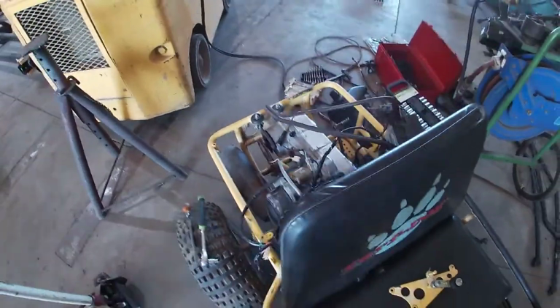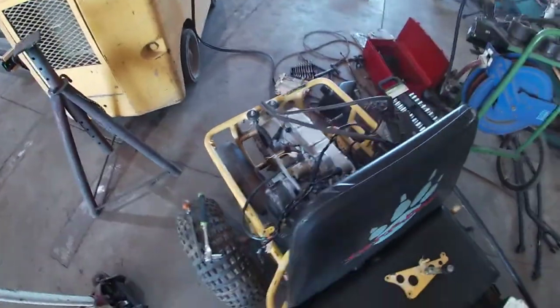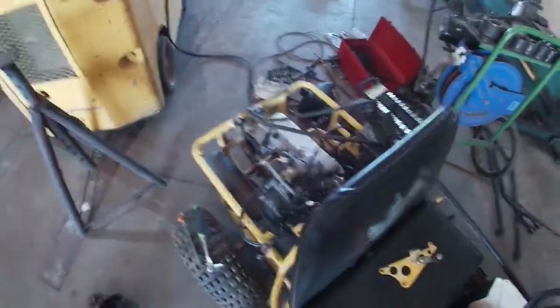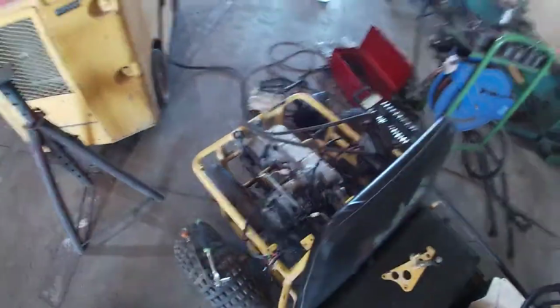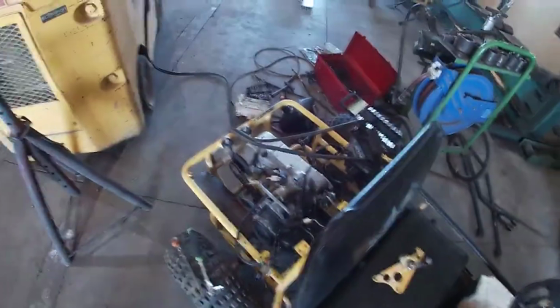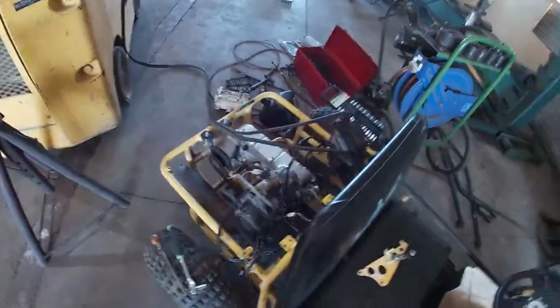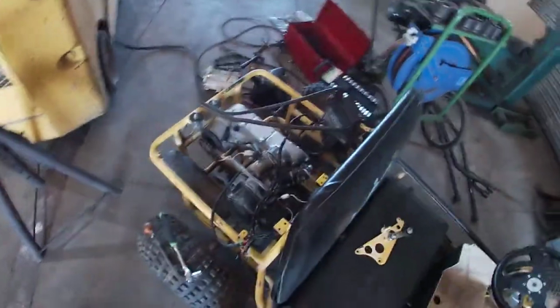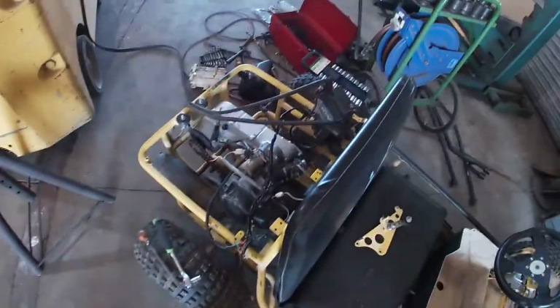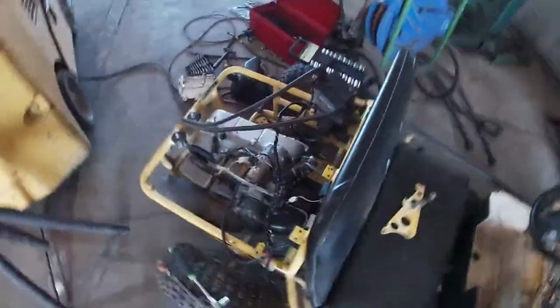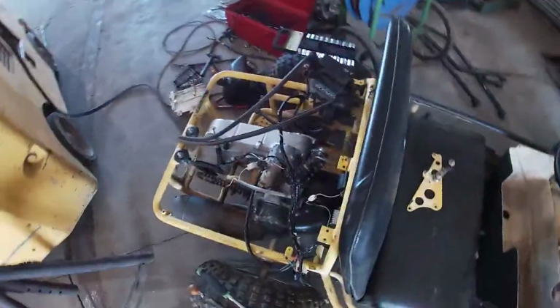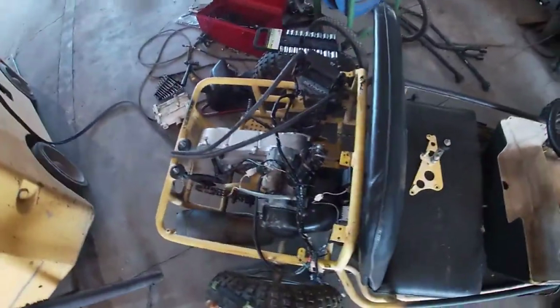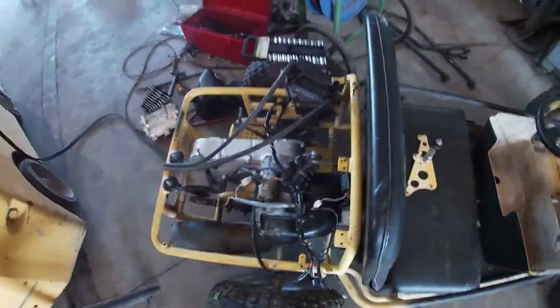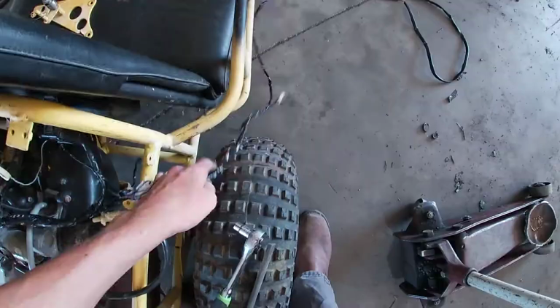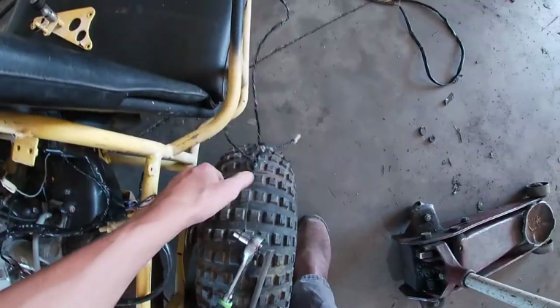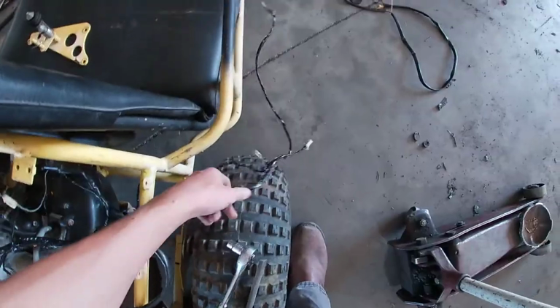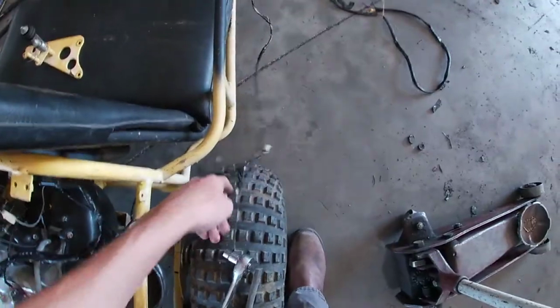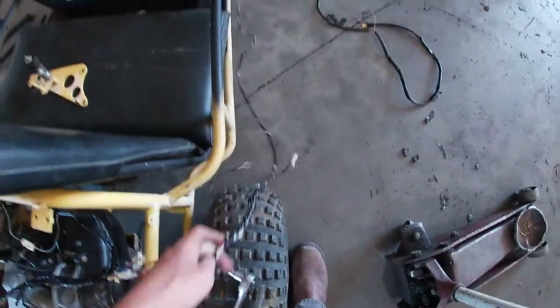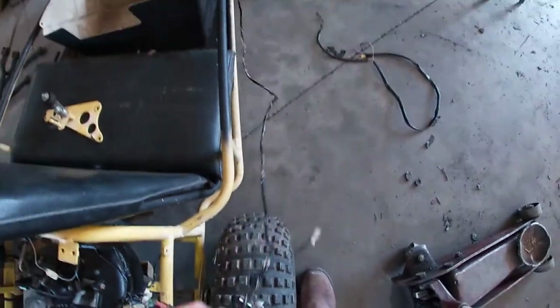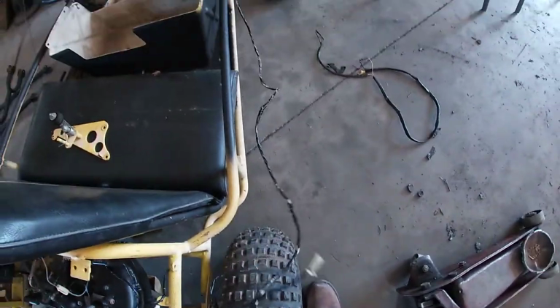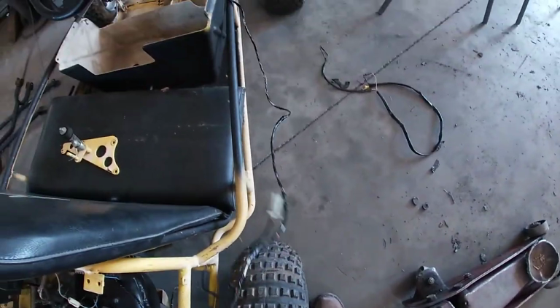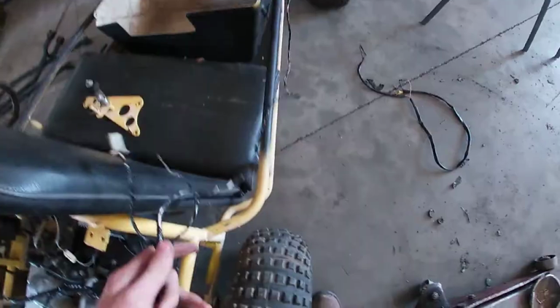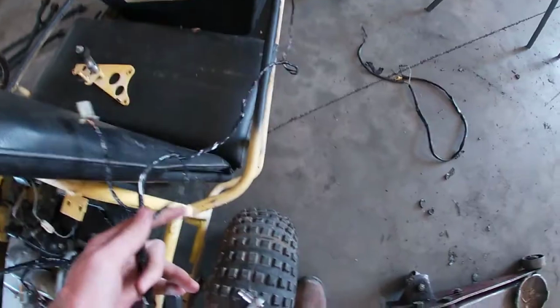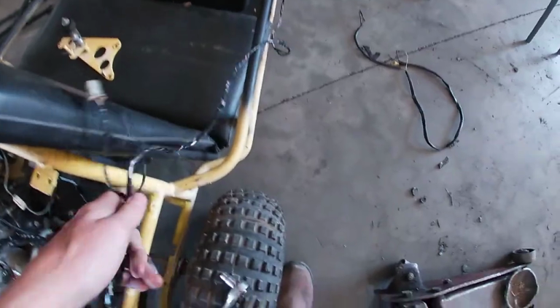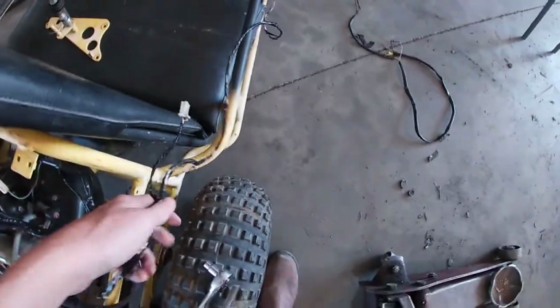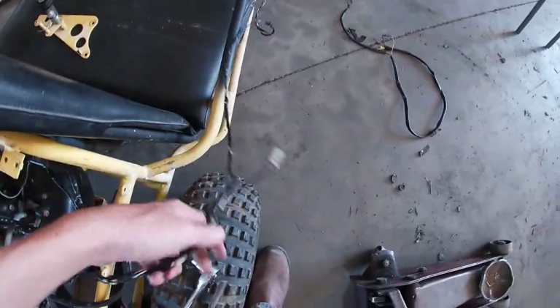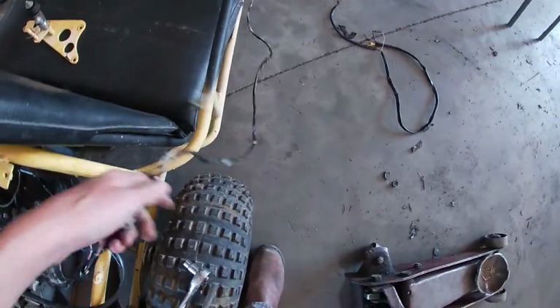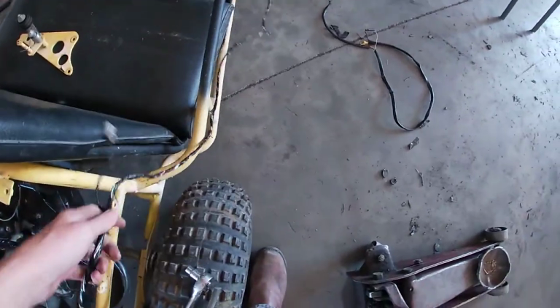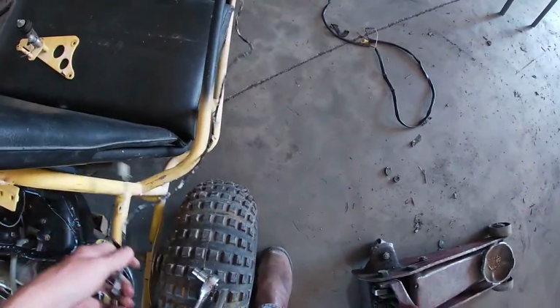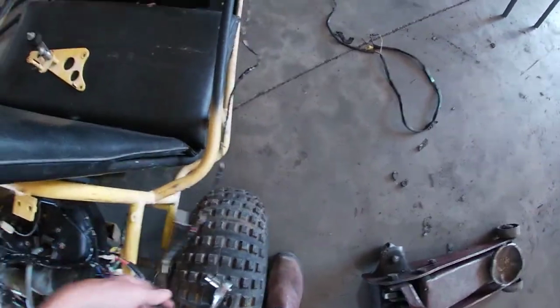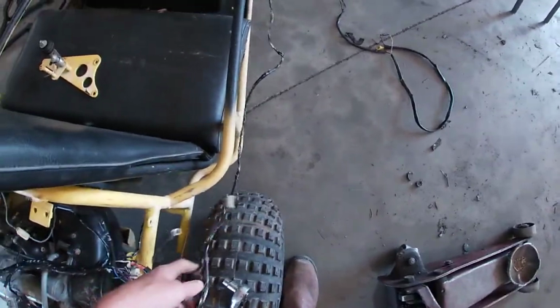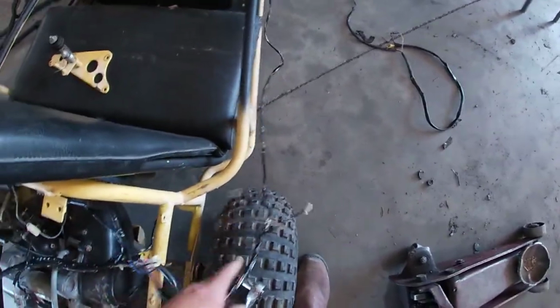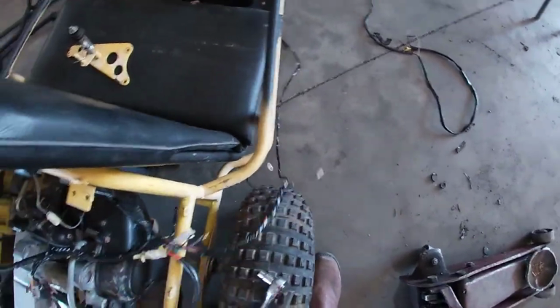There you go — sweet! First I think I'm going to zip tie all this up and make it look a lot neater.